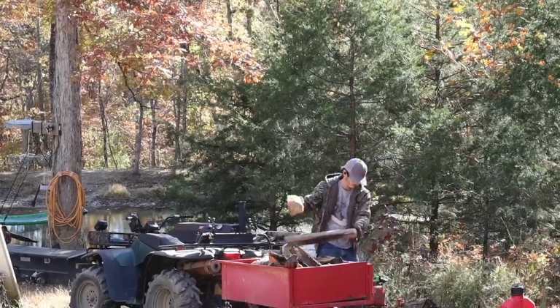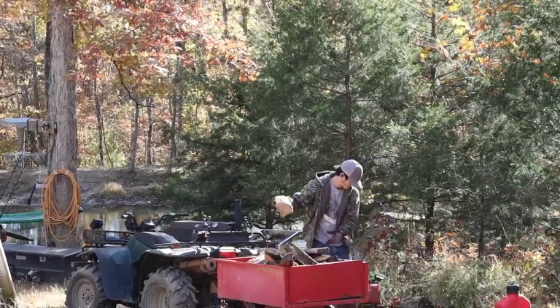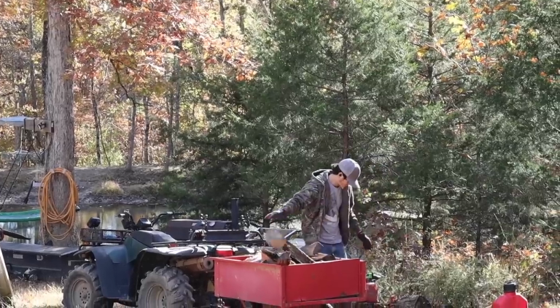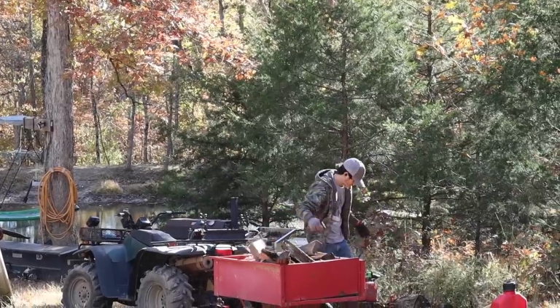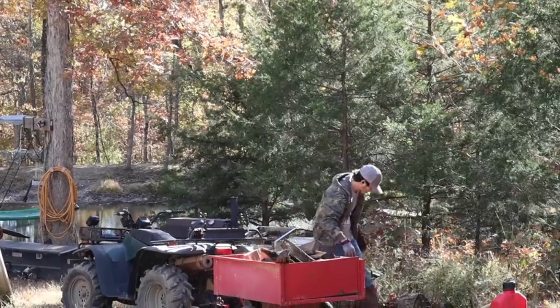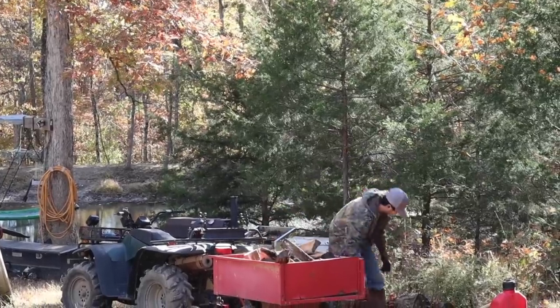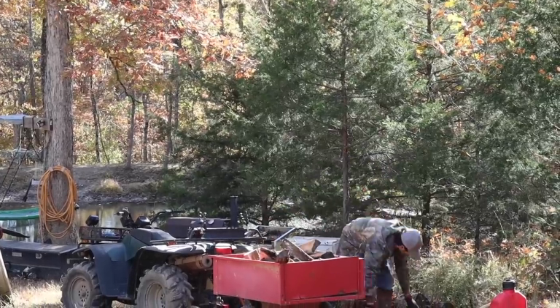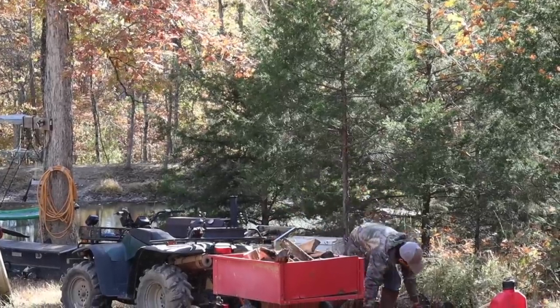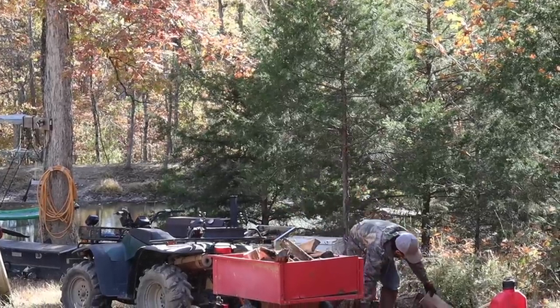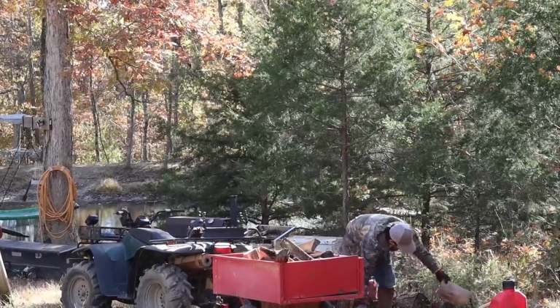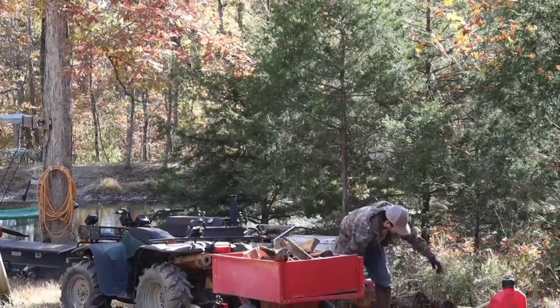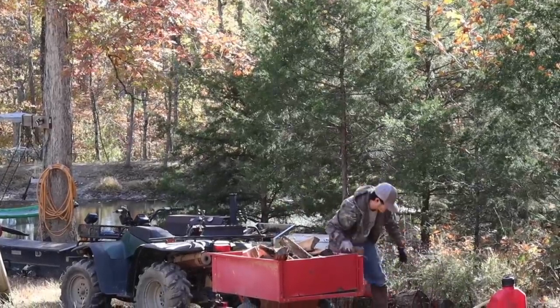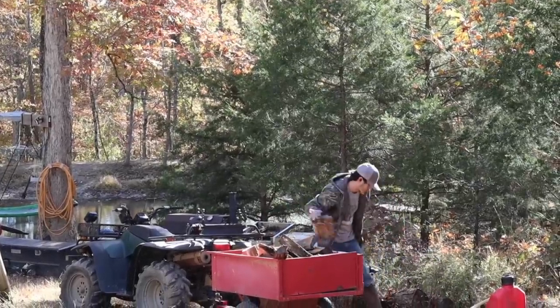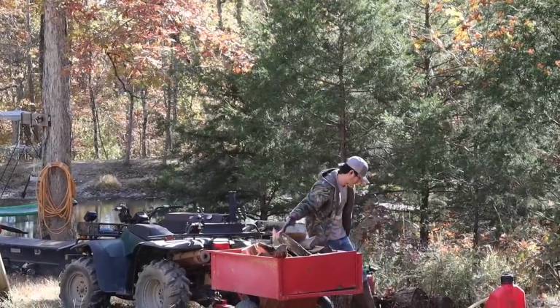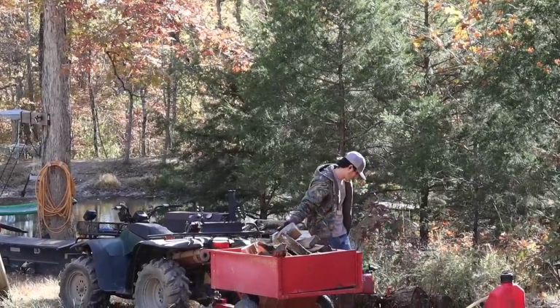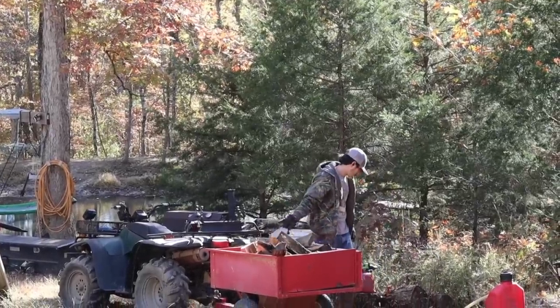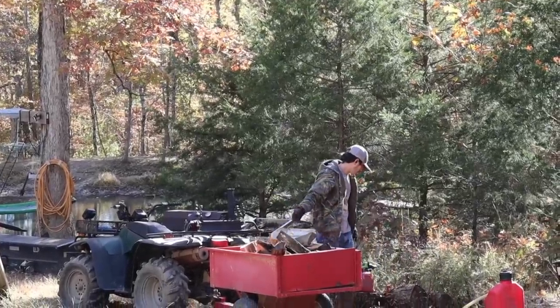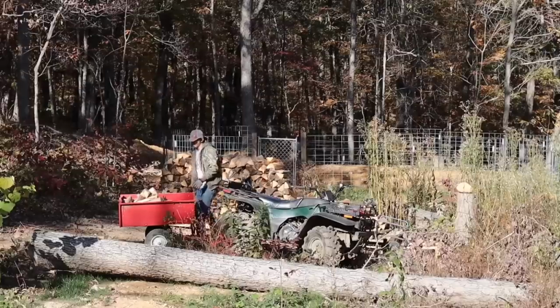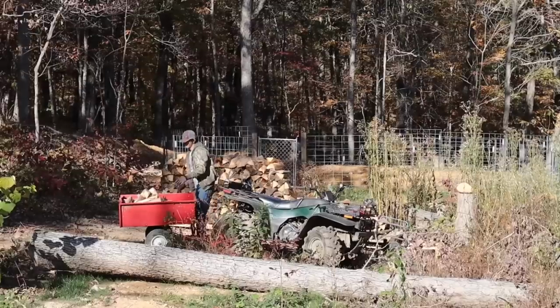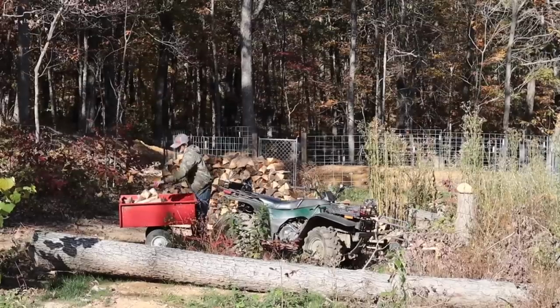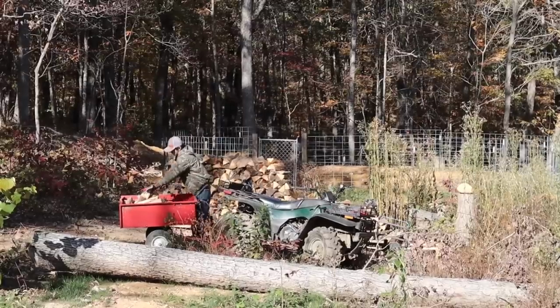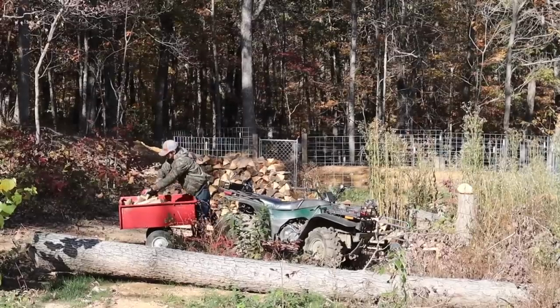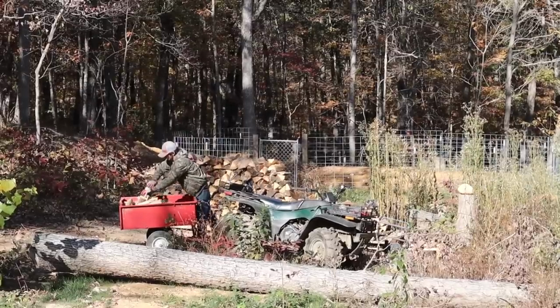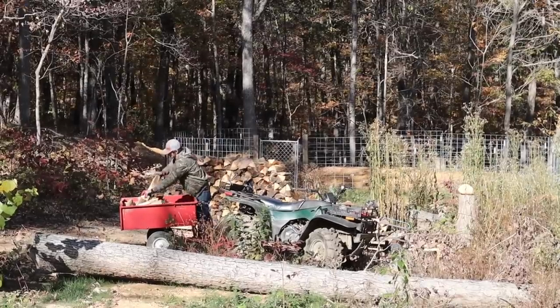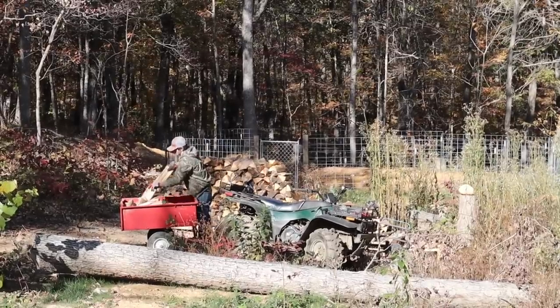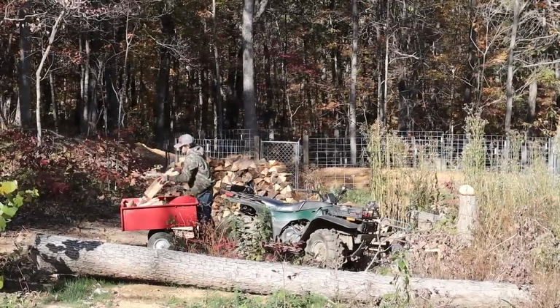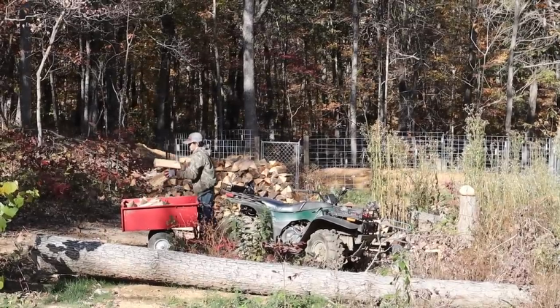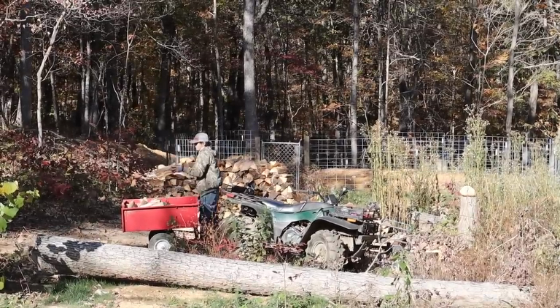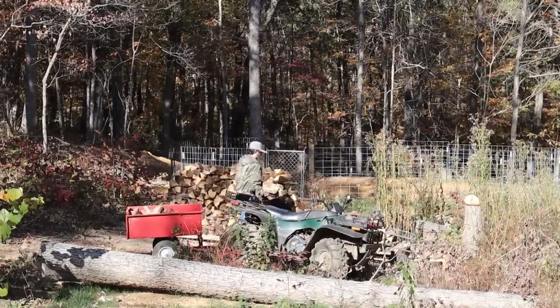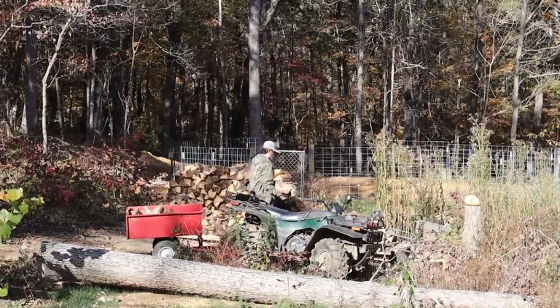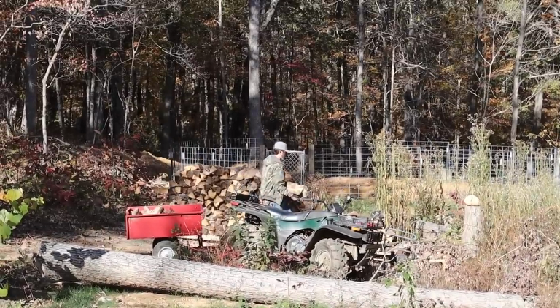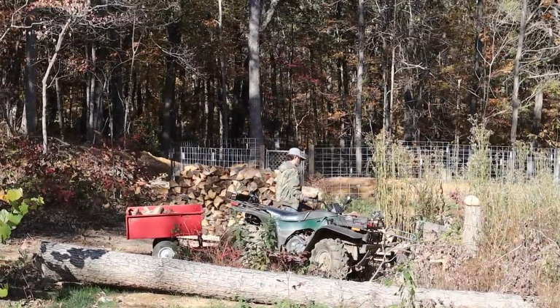This morning has been quite productive on the property and we were able to get a lot of little things done, but now it's time to get to the main project at hand — under the containers.